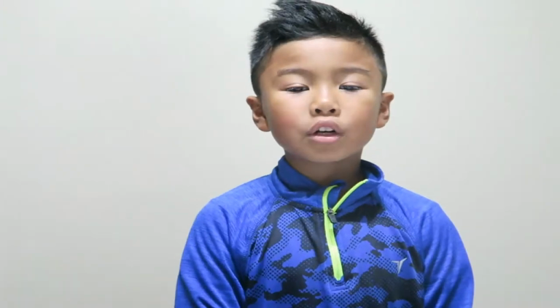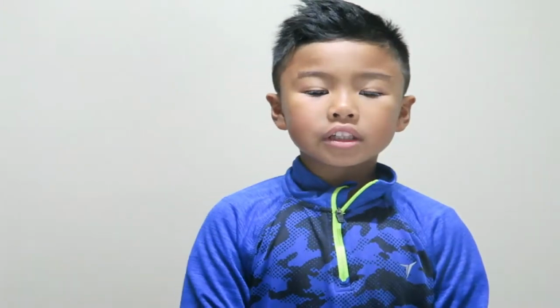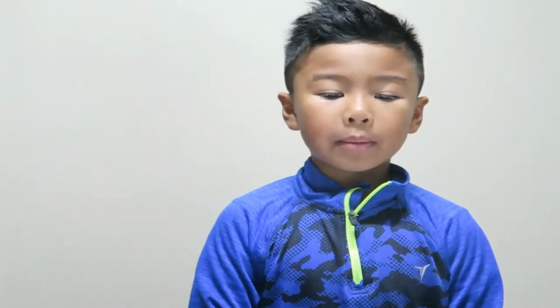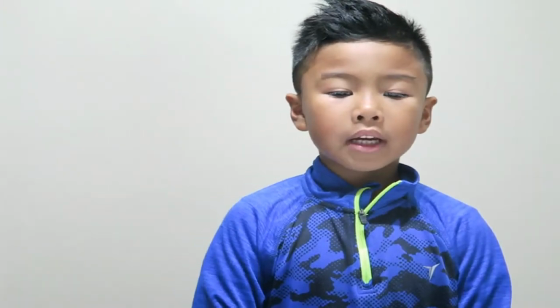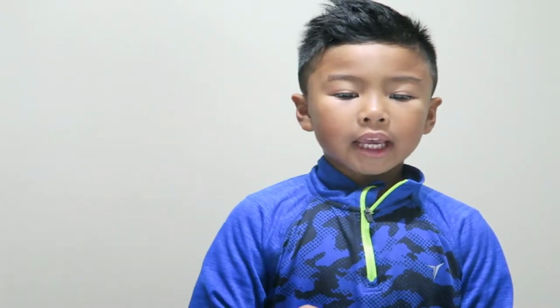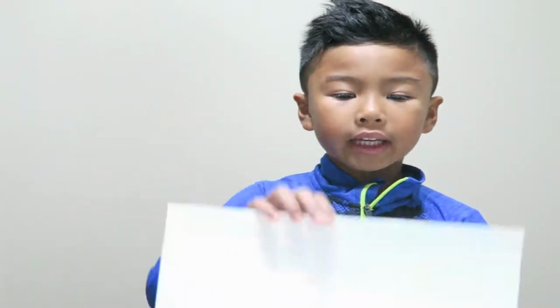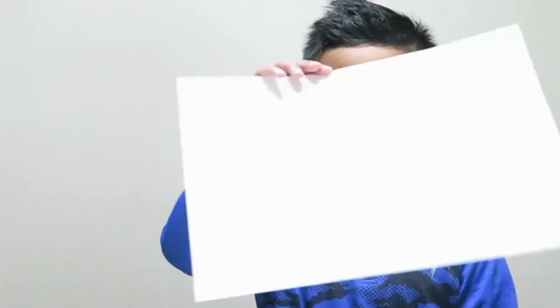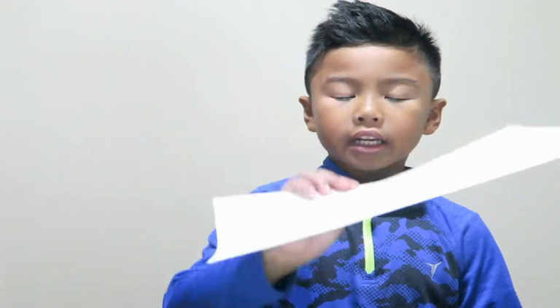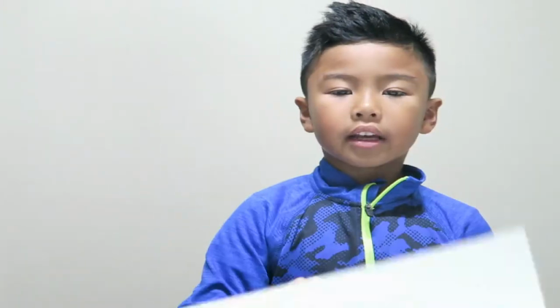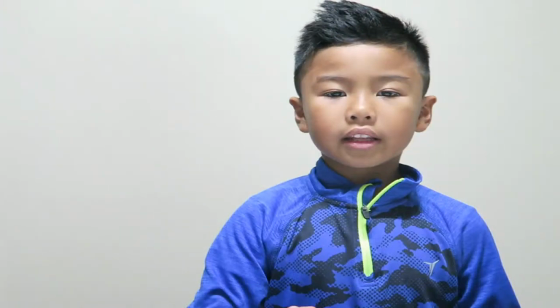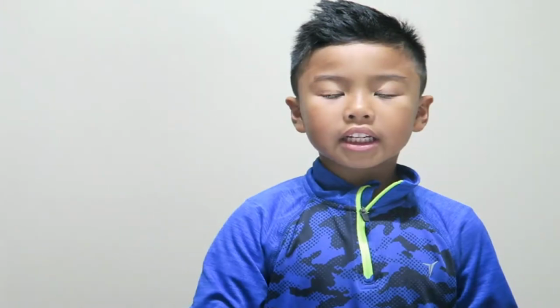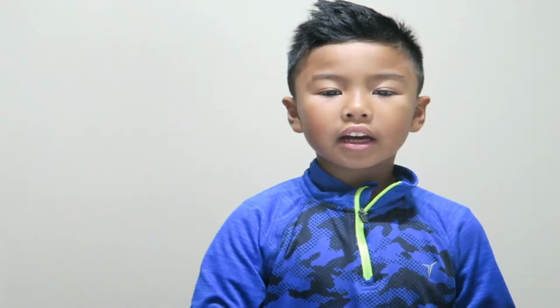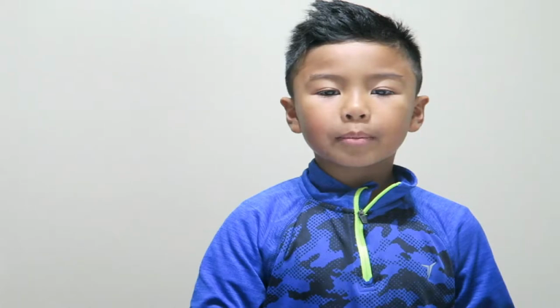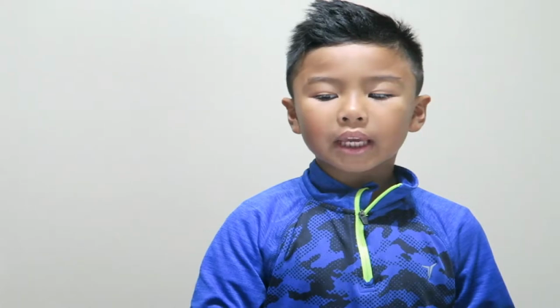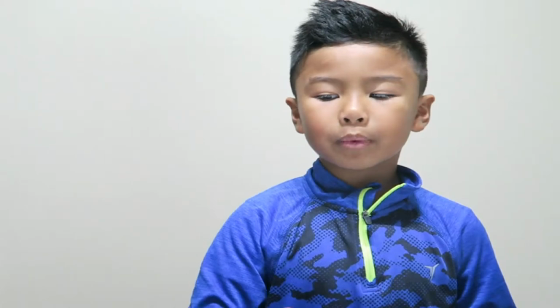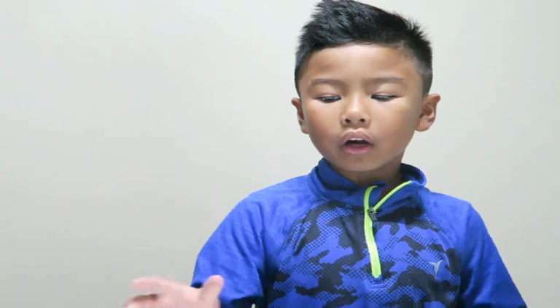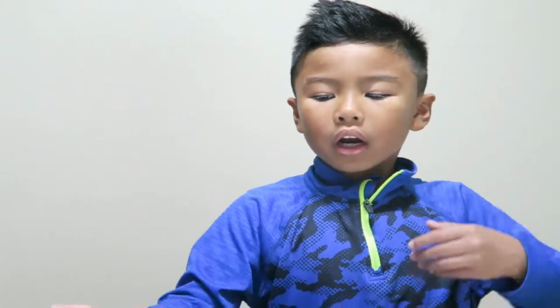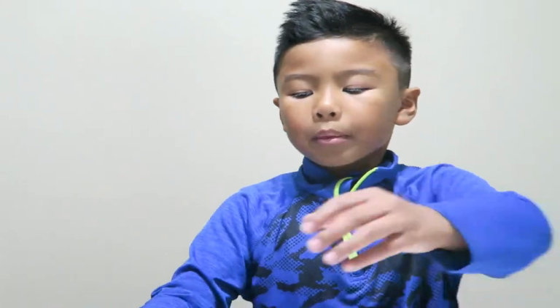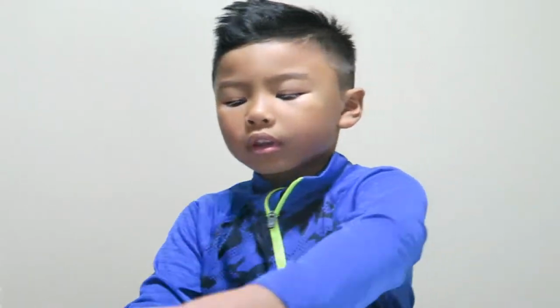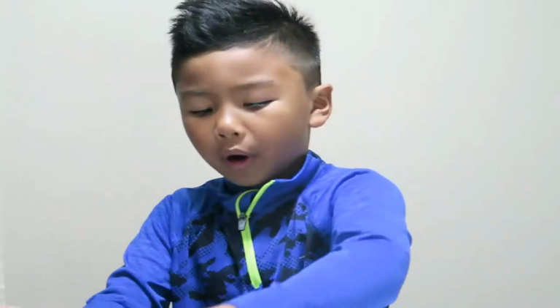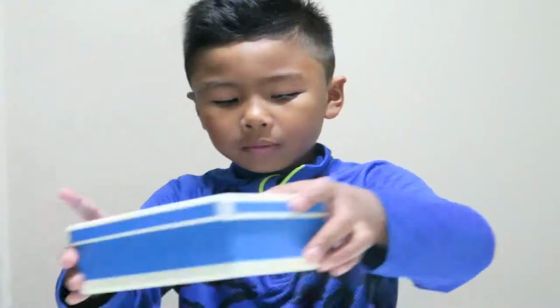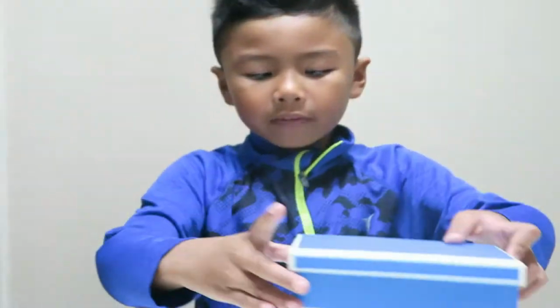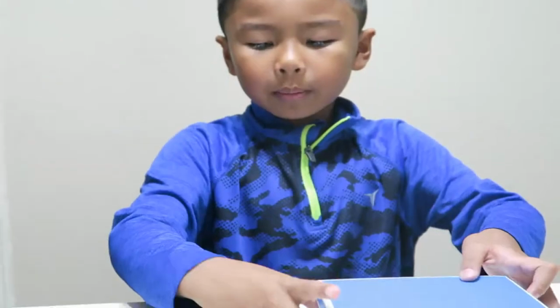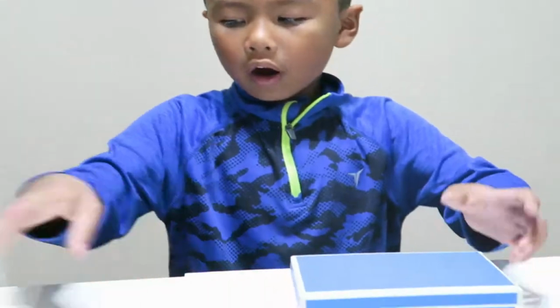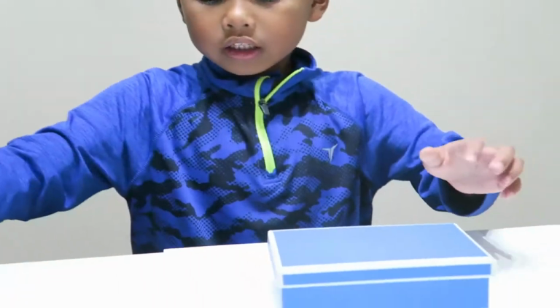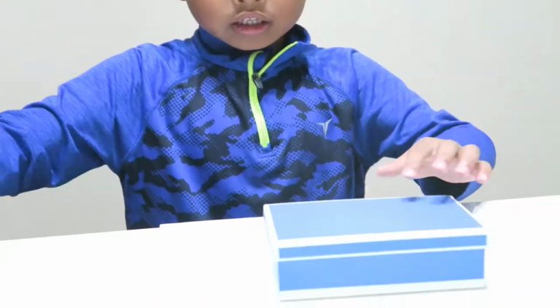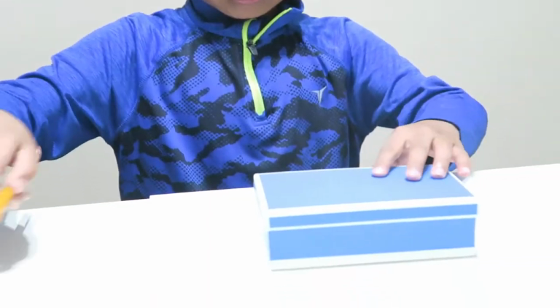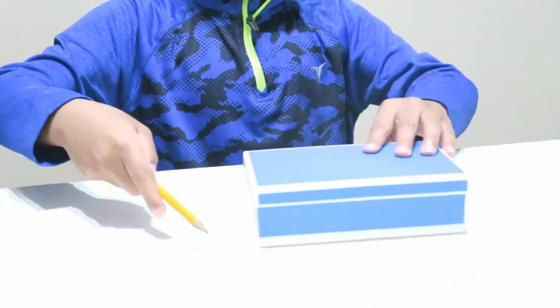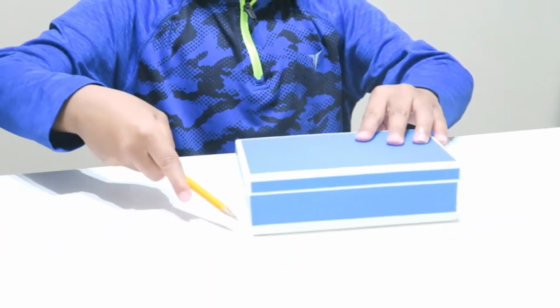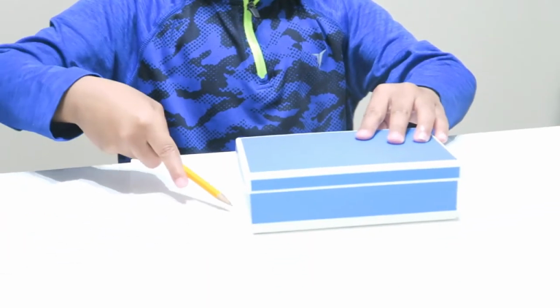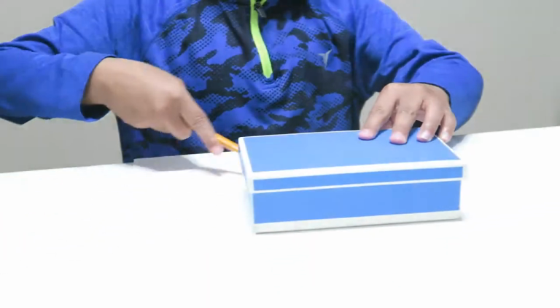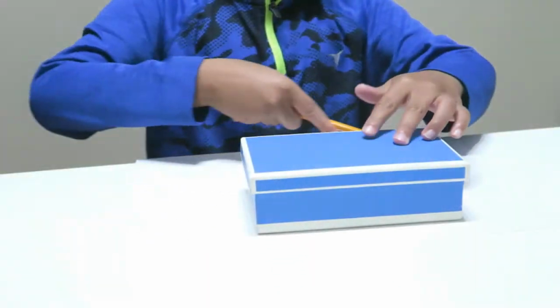First step, take the sheet of paper, put the bottom of the box on it, and trace it out.